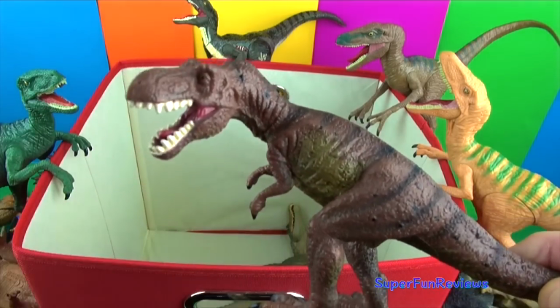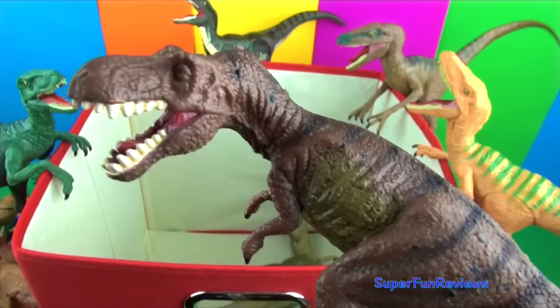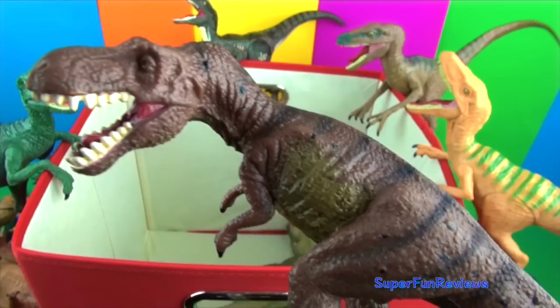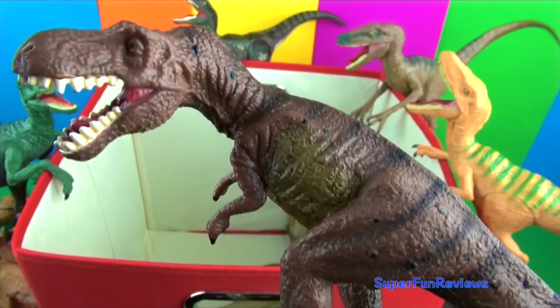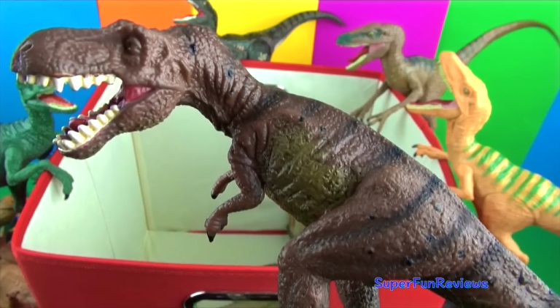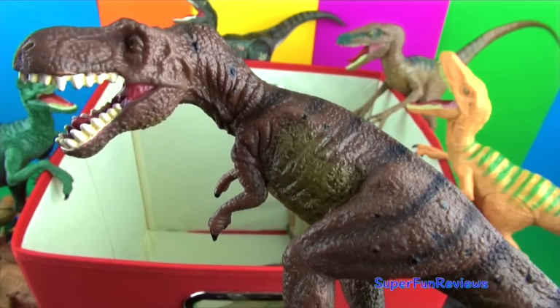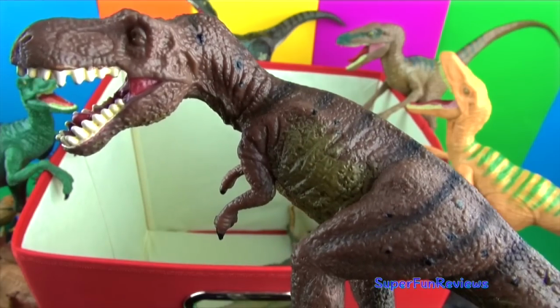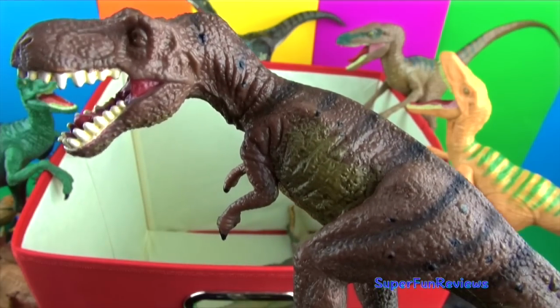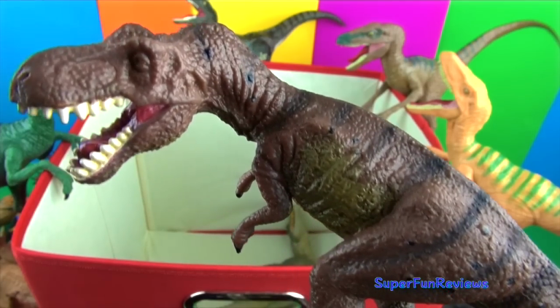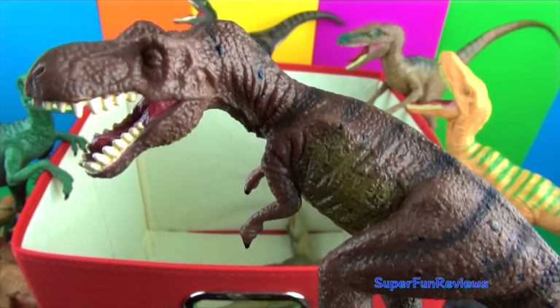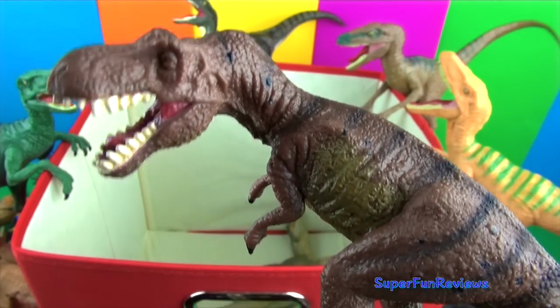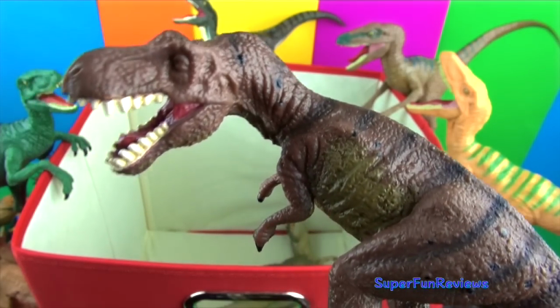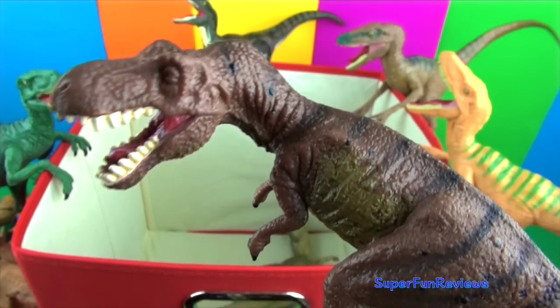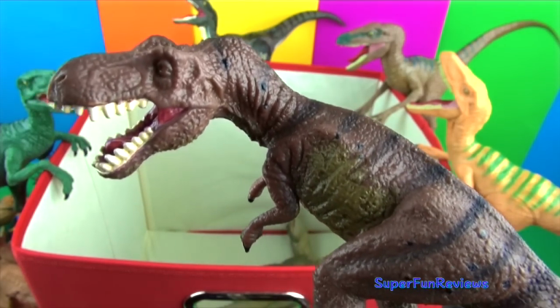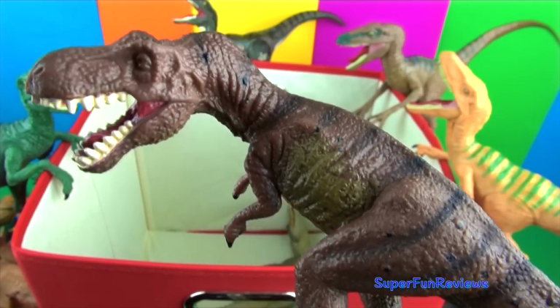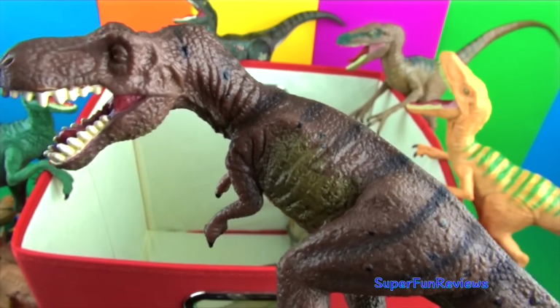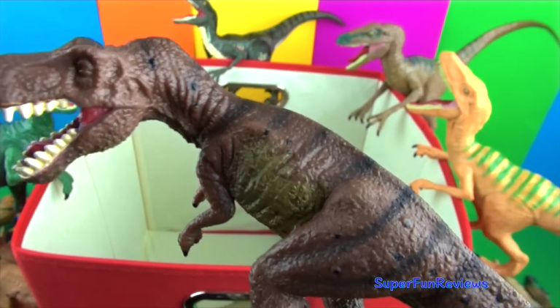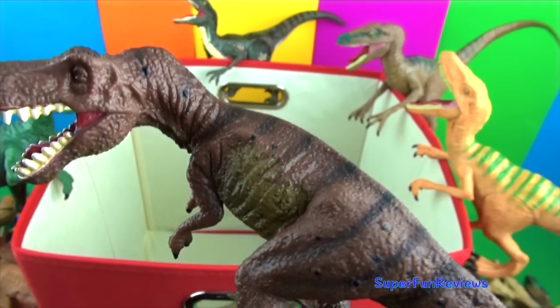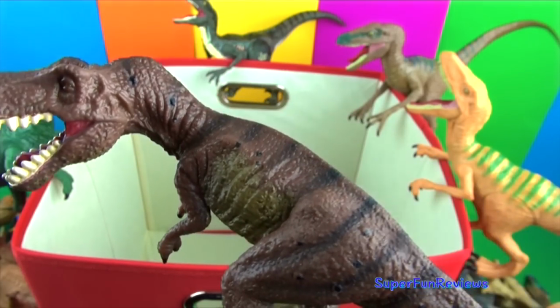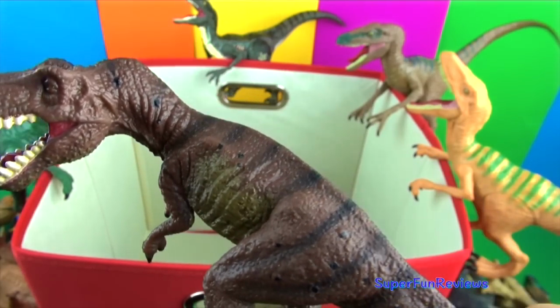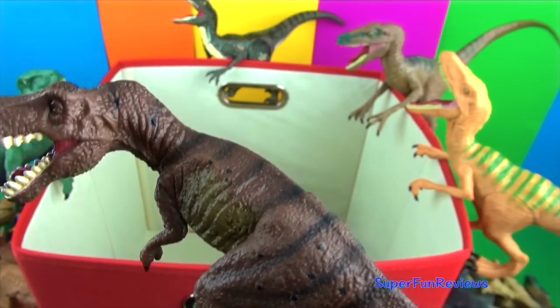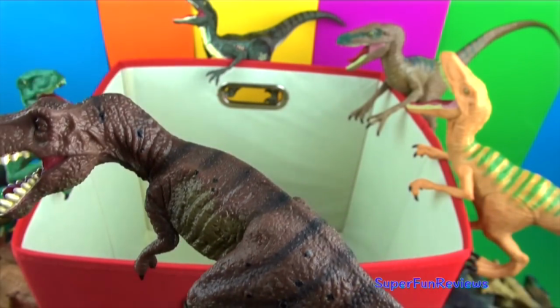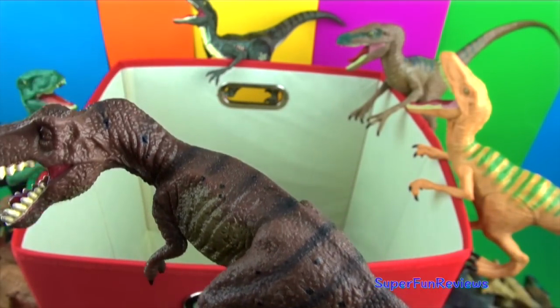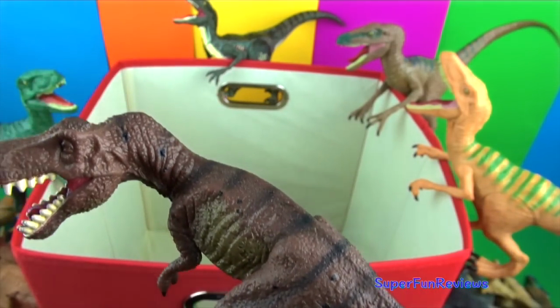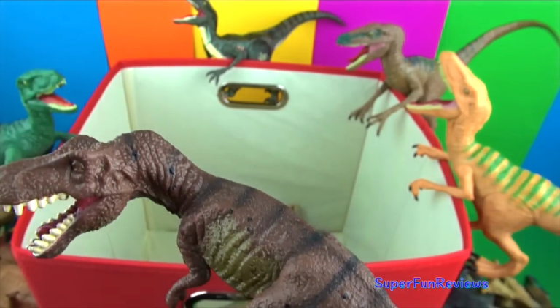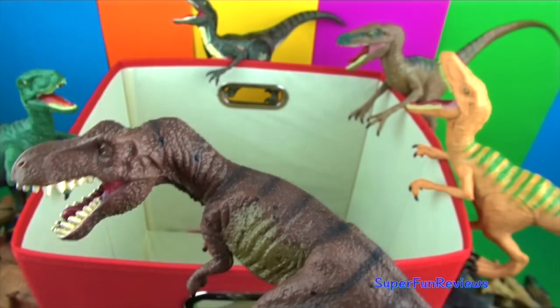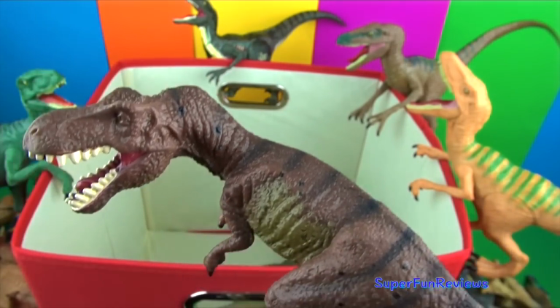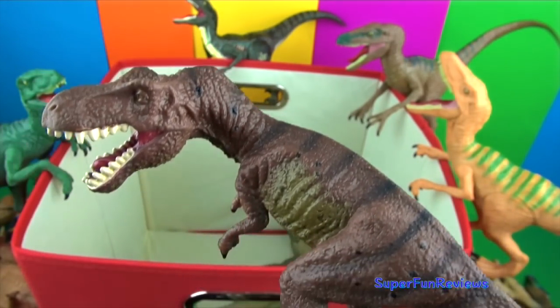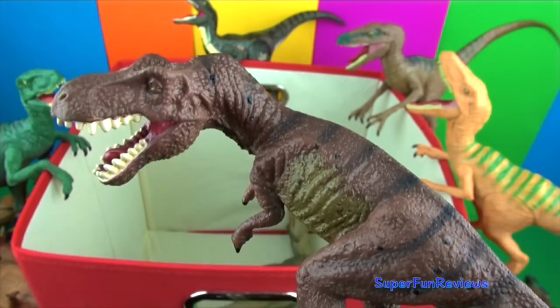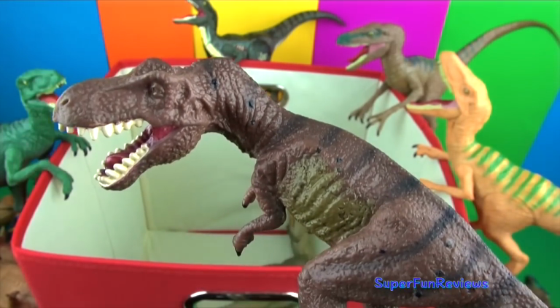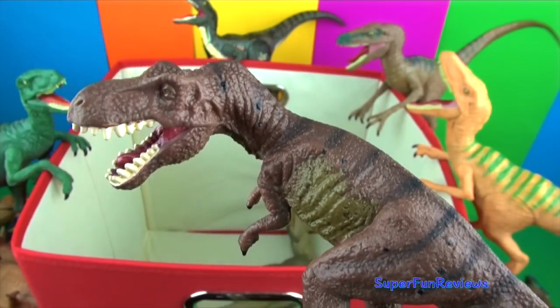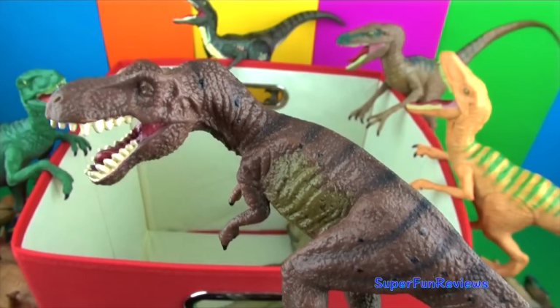T-Rex — its massive teeth were designed to crush bones and penetrate armor.